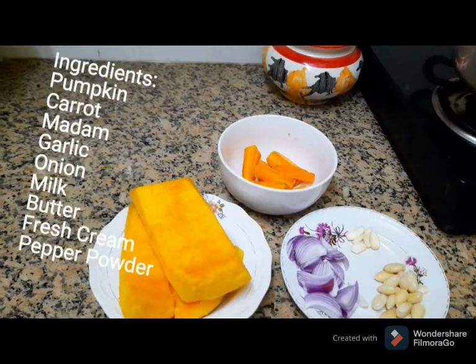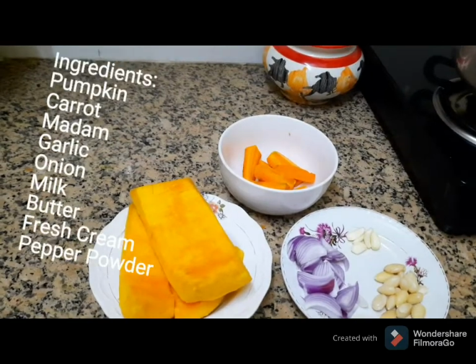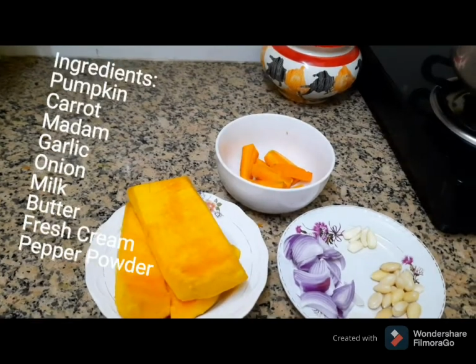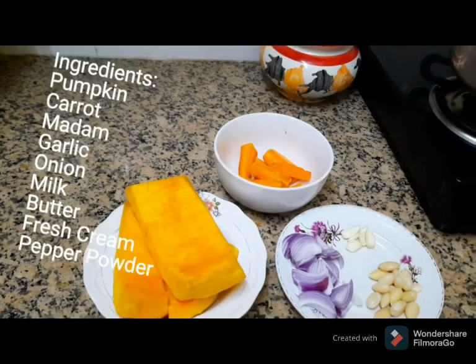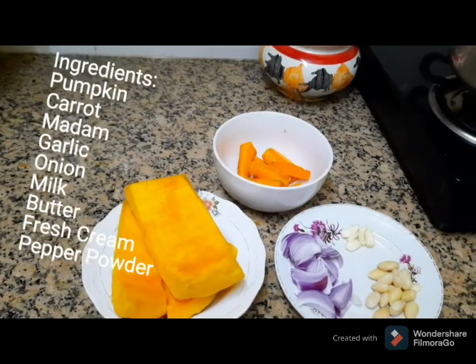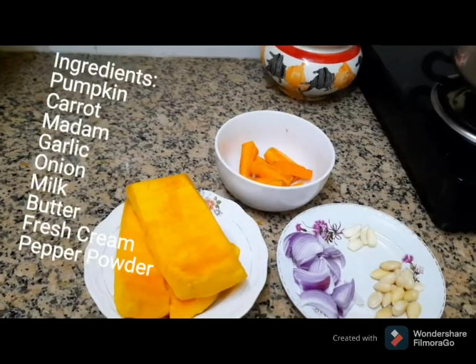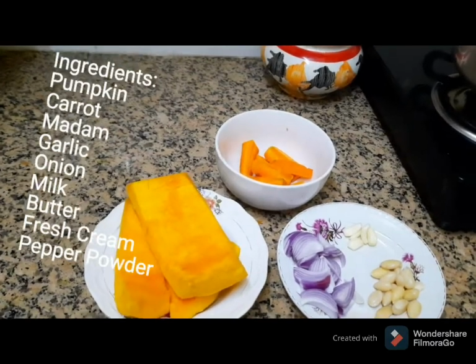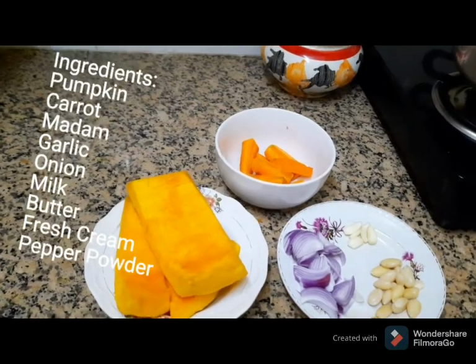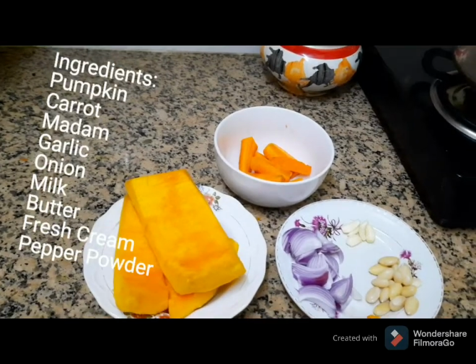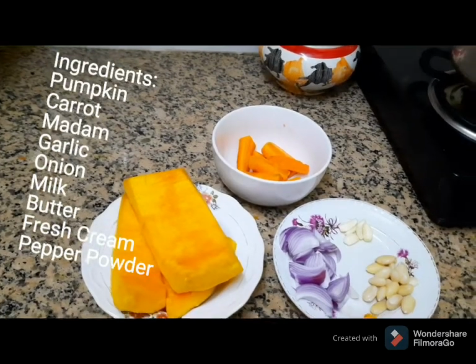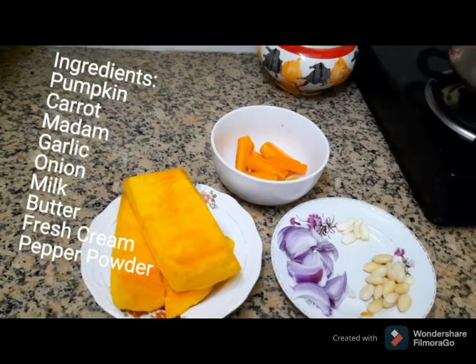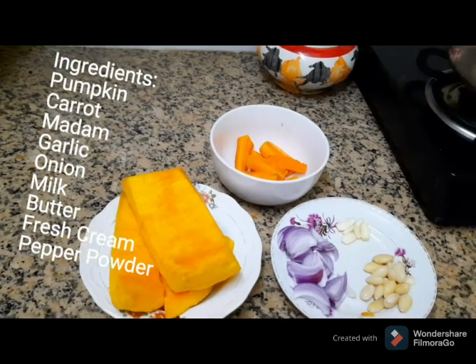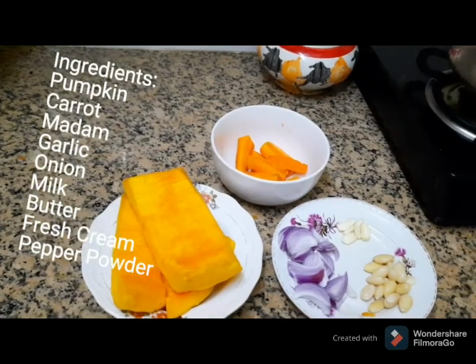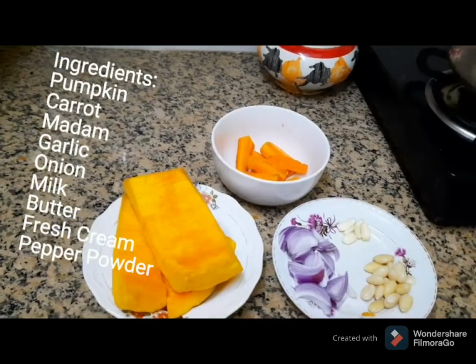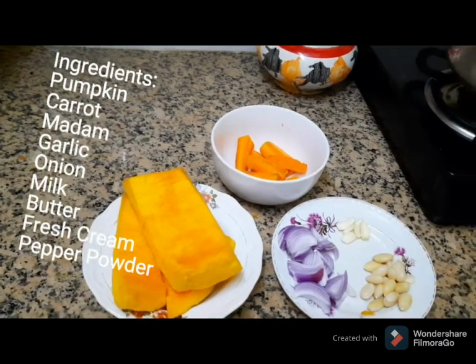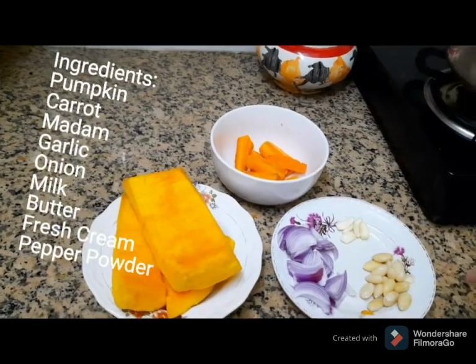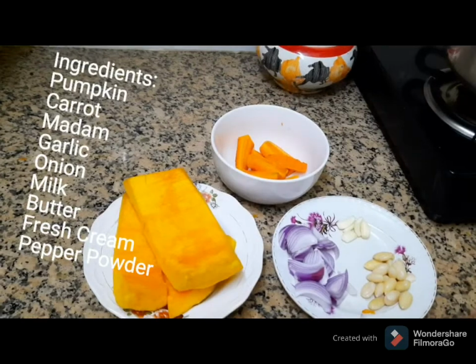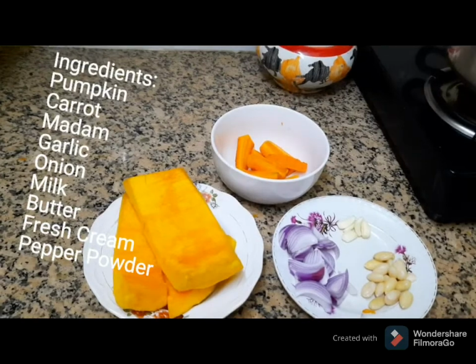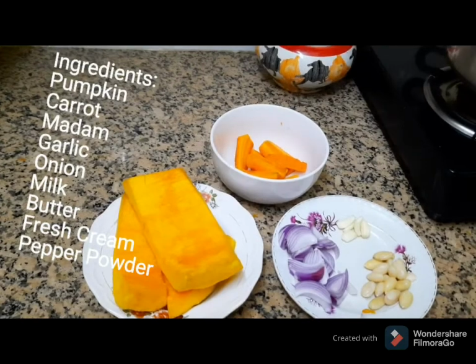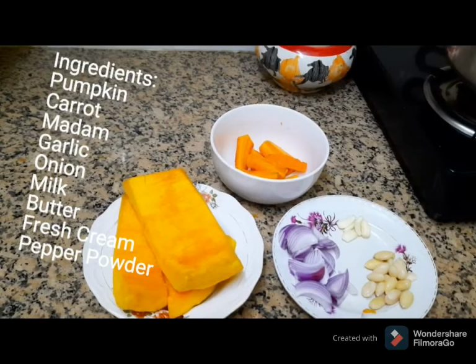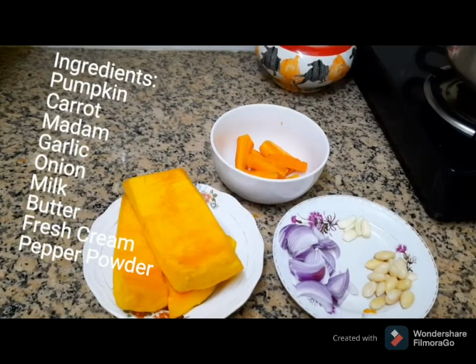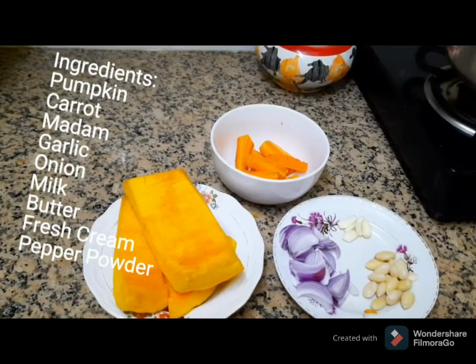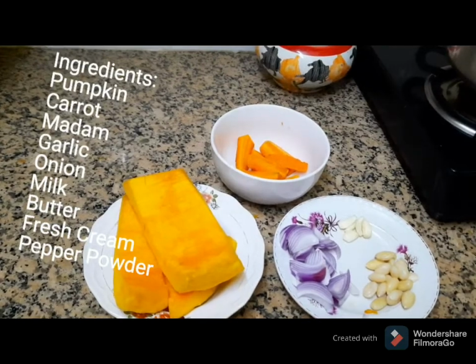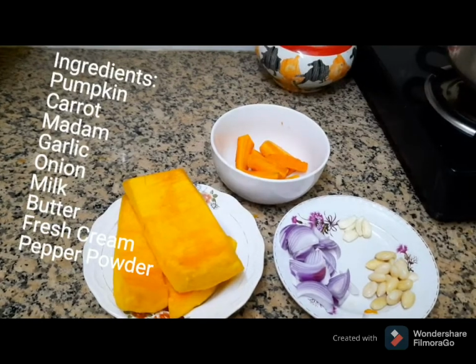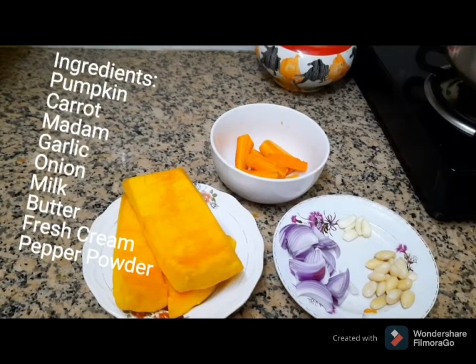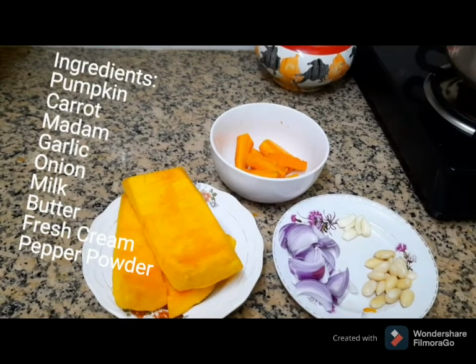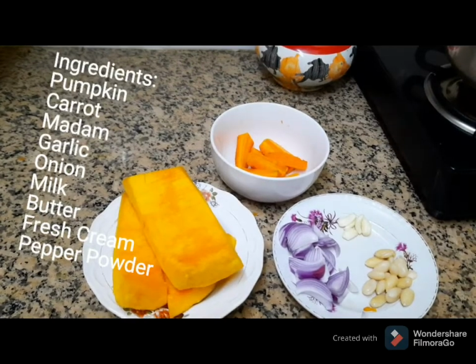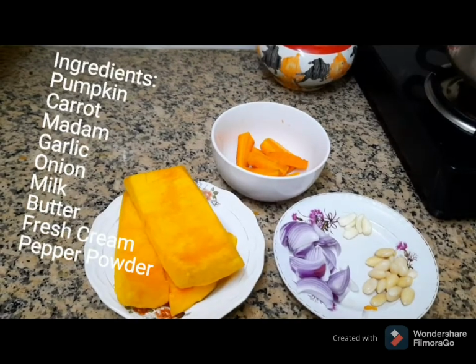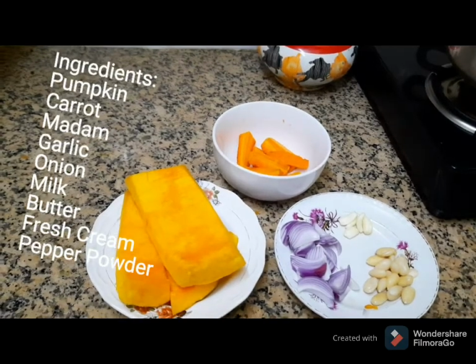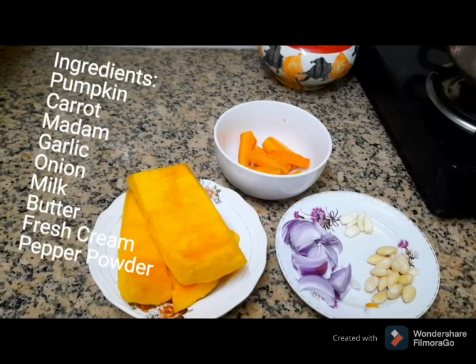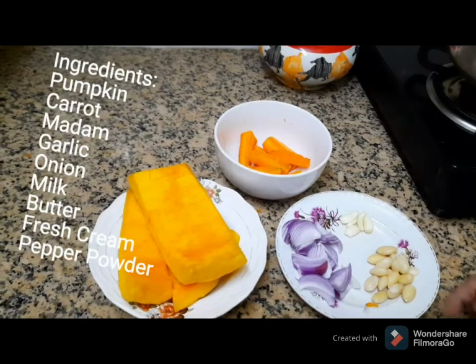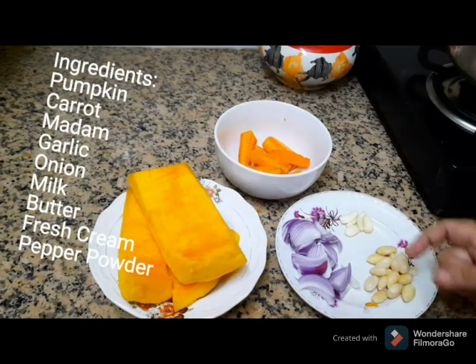Hi friends! Welcome to Vijayos Kitchen! We are going to make a healthy egg pumpkin soup.